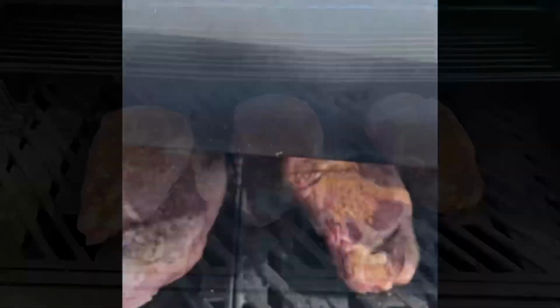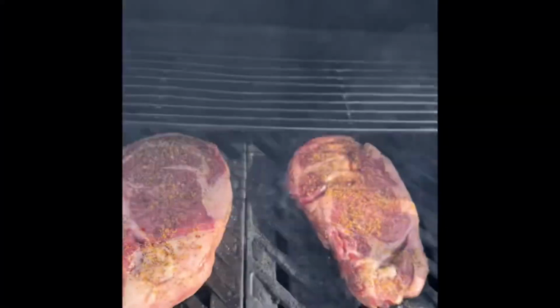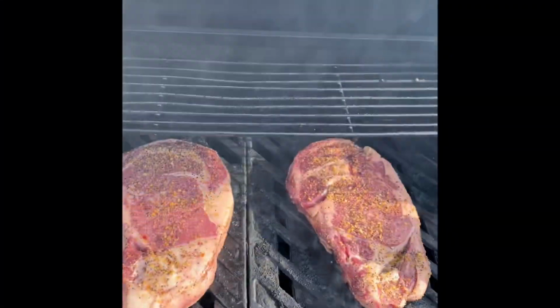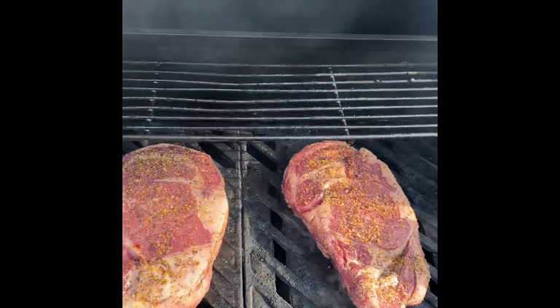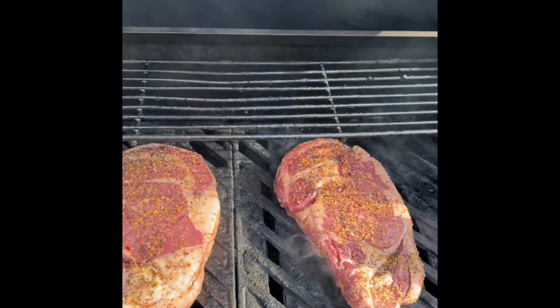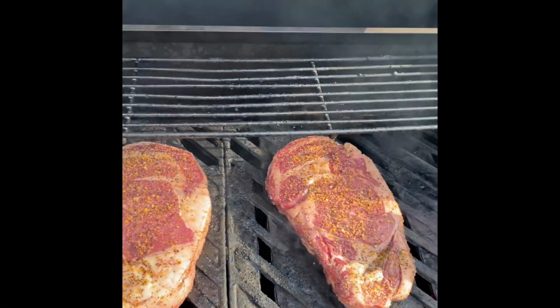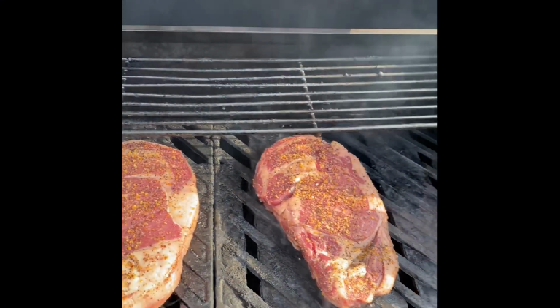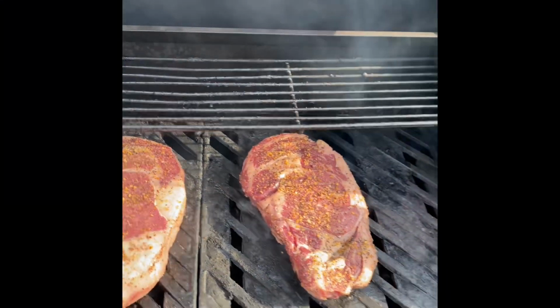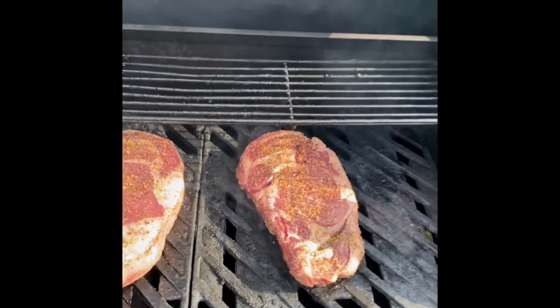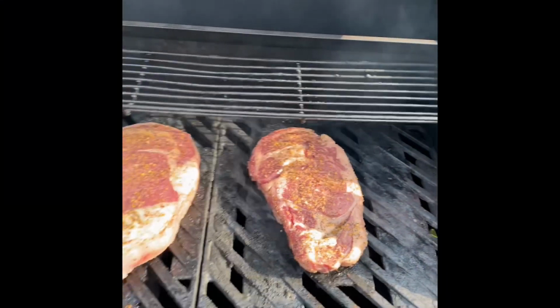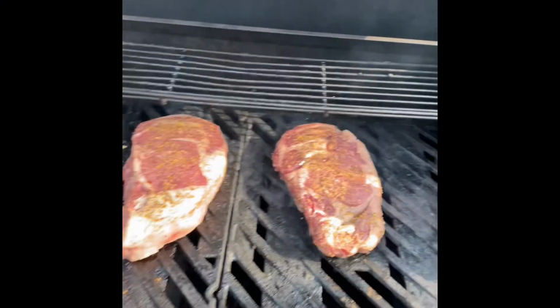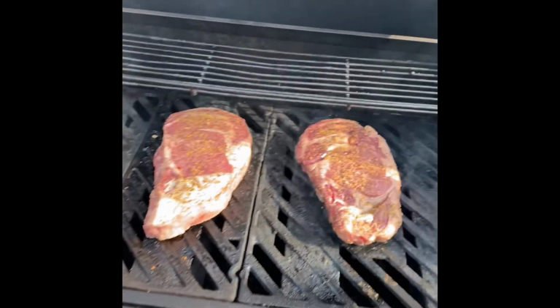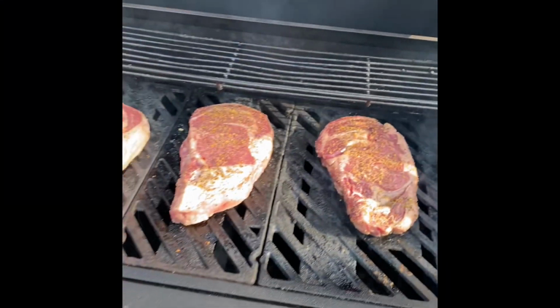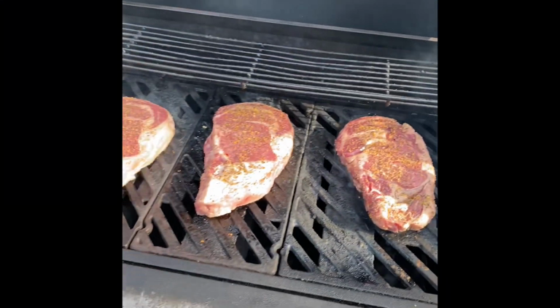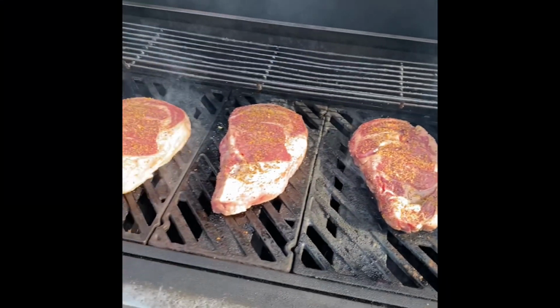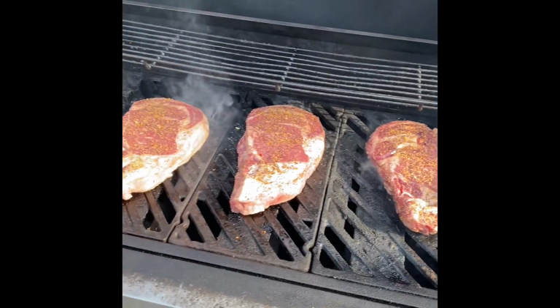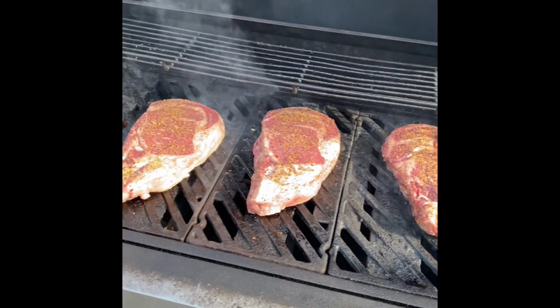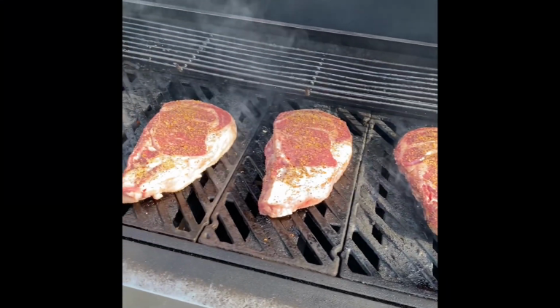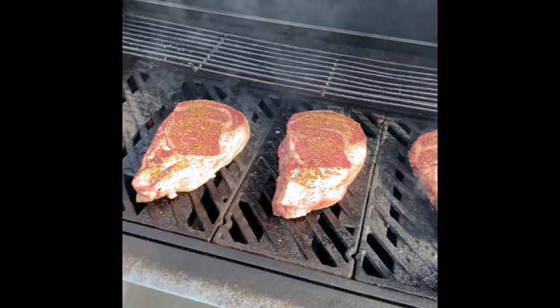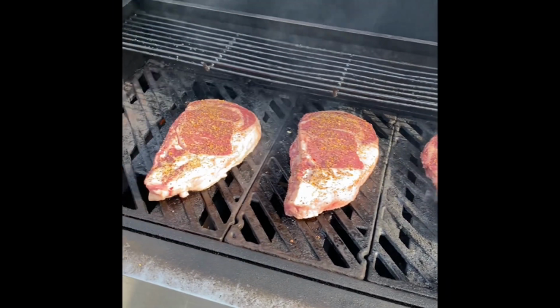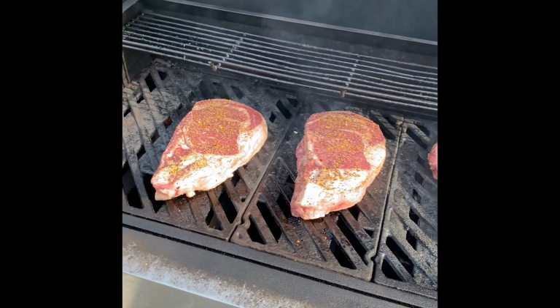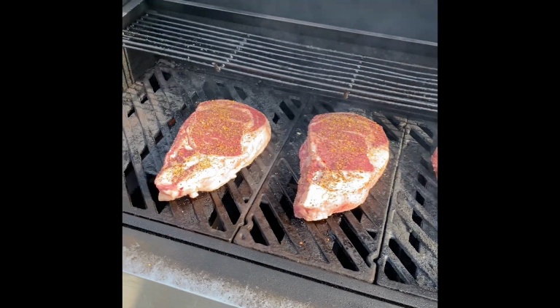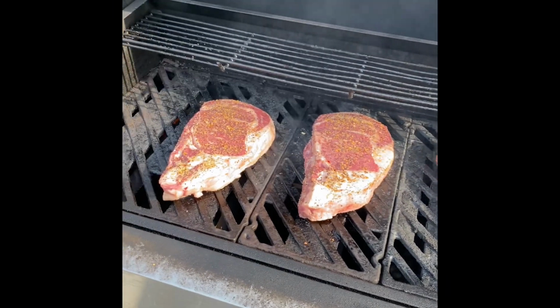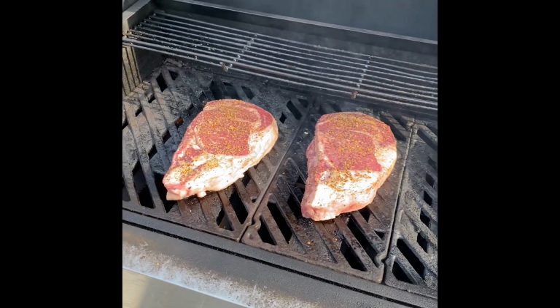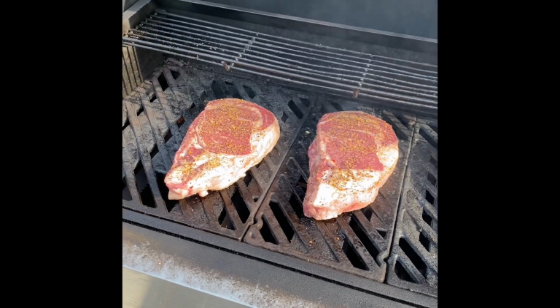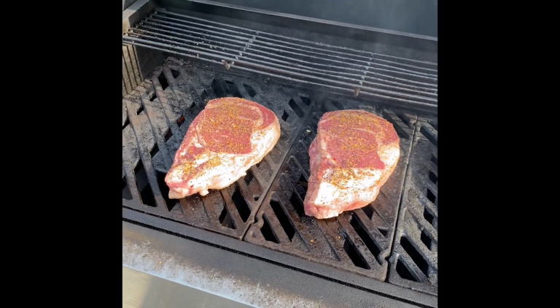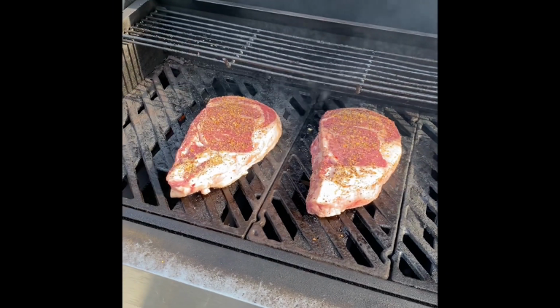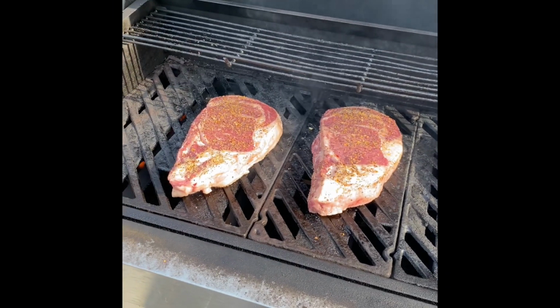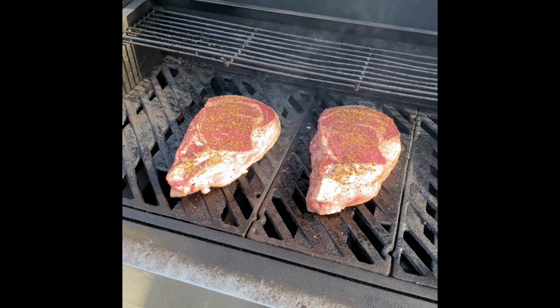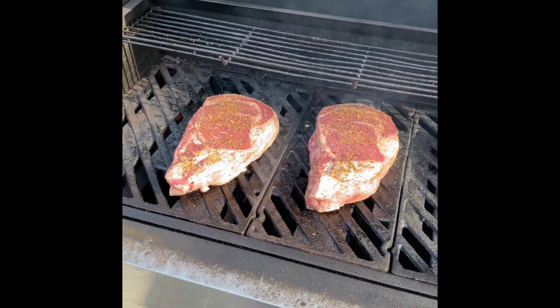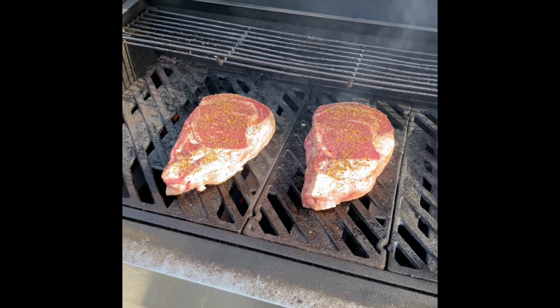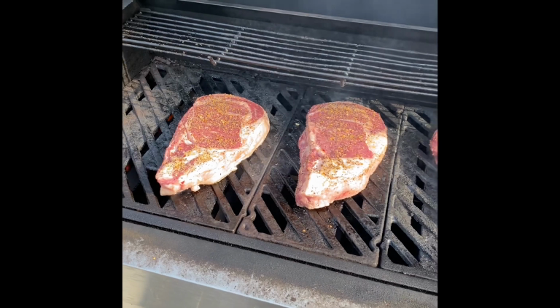Happy Fourth of July, everyone. Hopefully you're having a nice barbecue with your family.